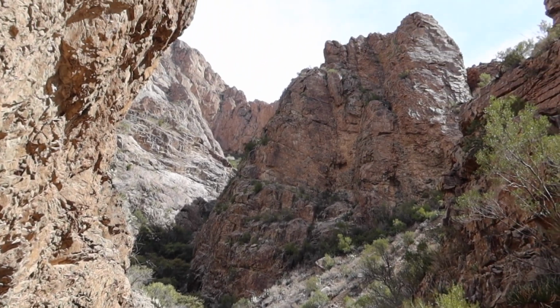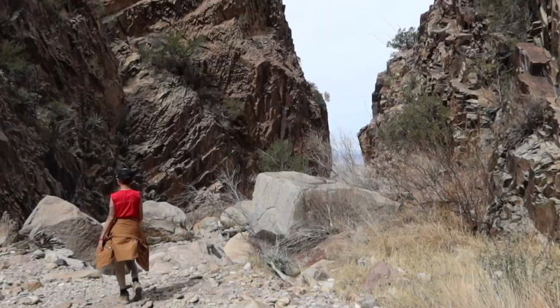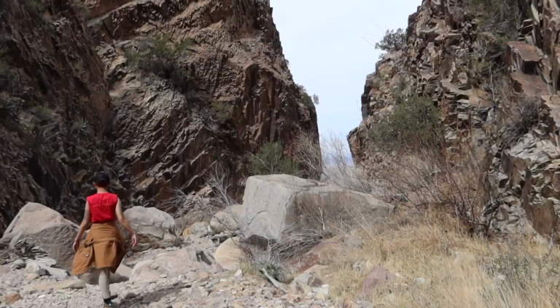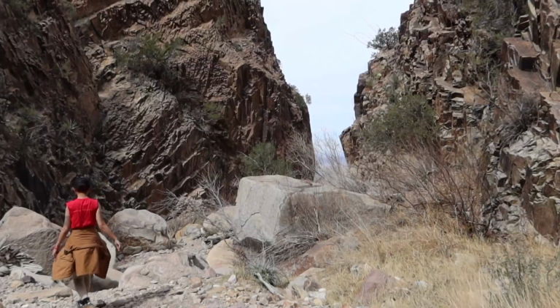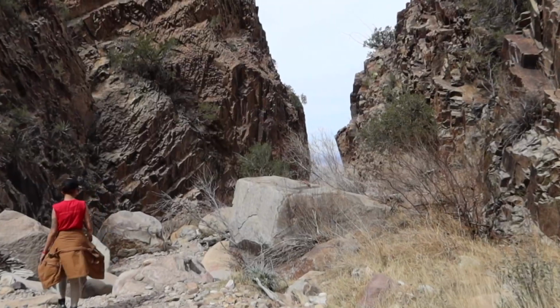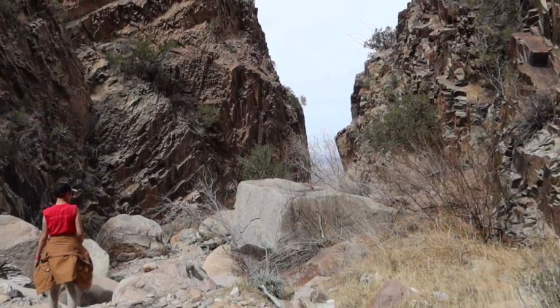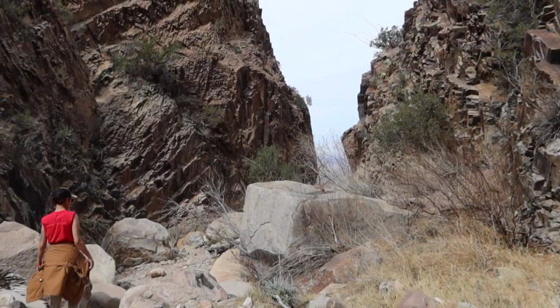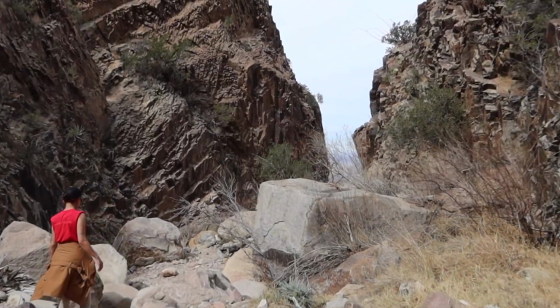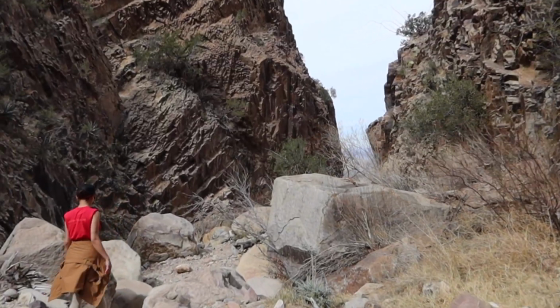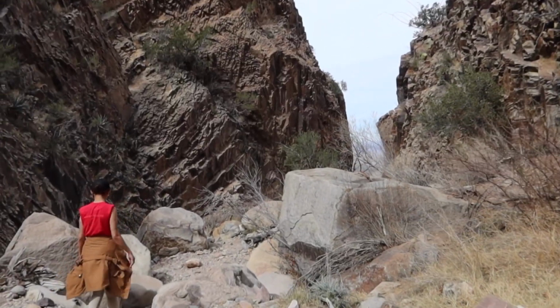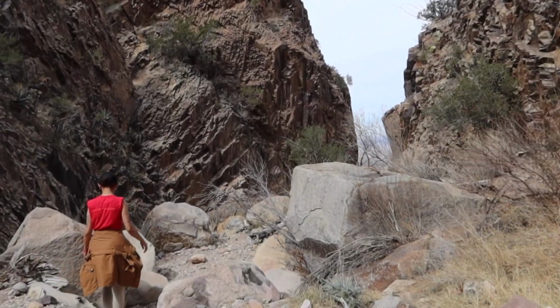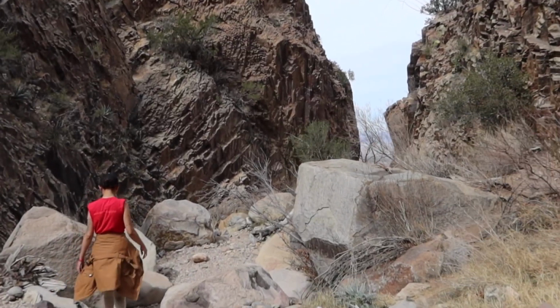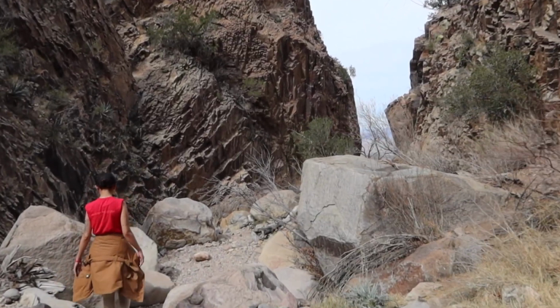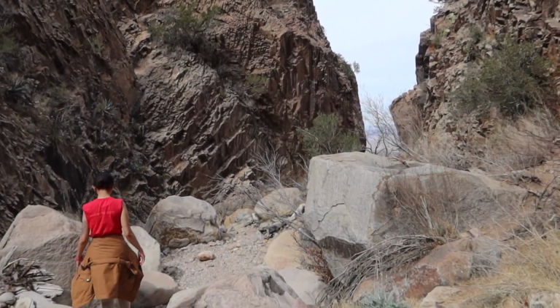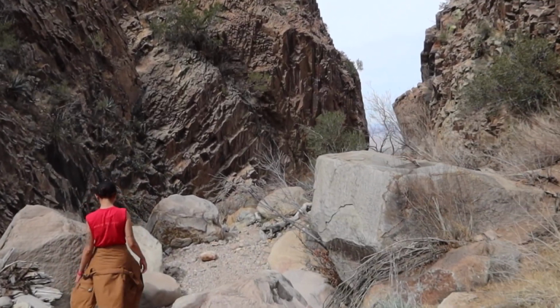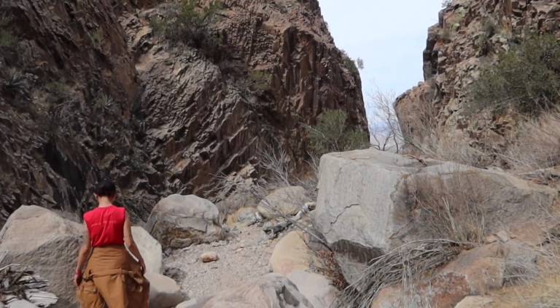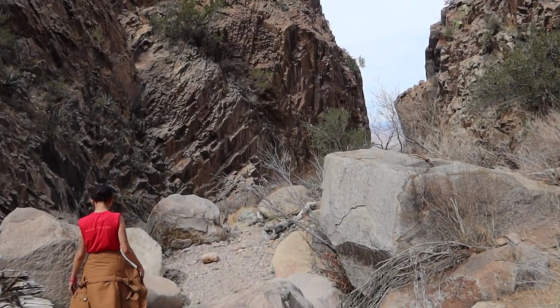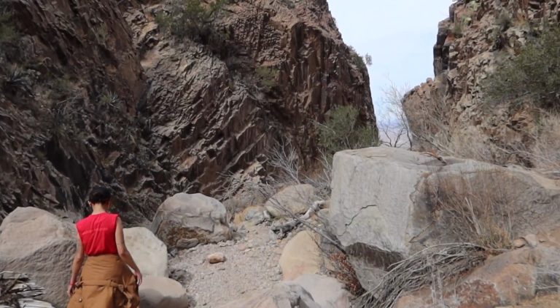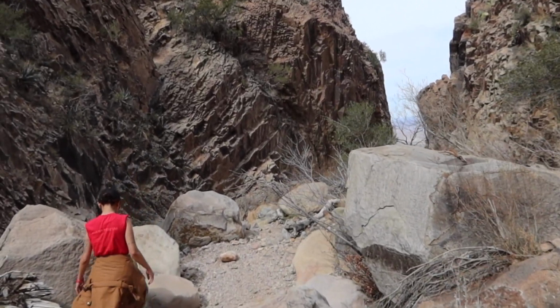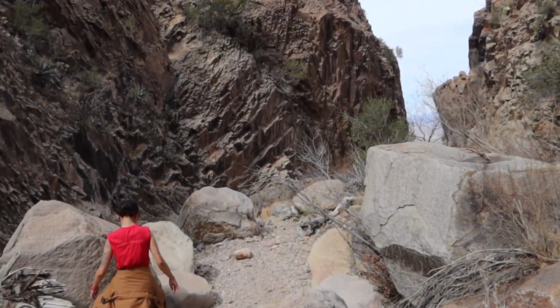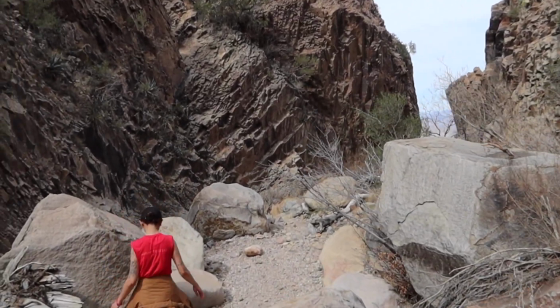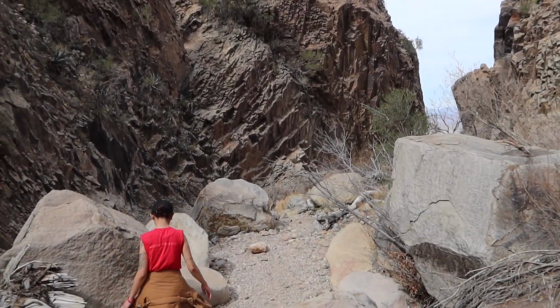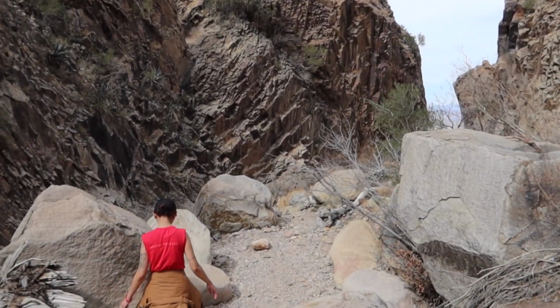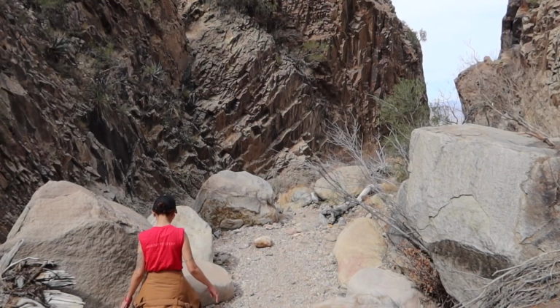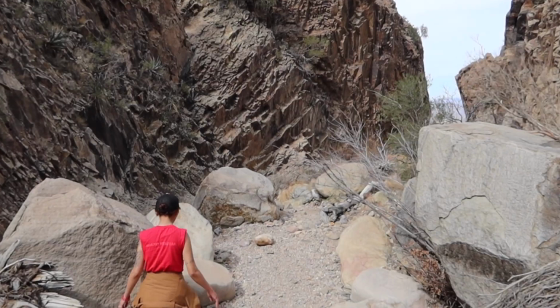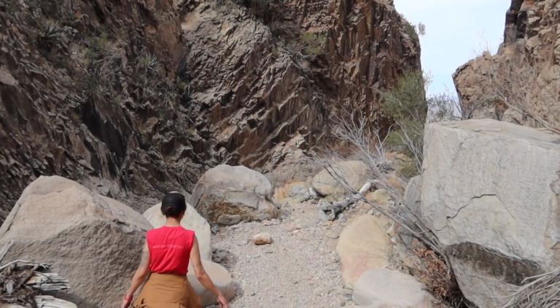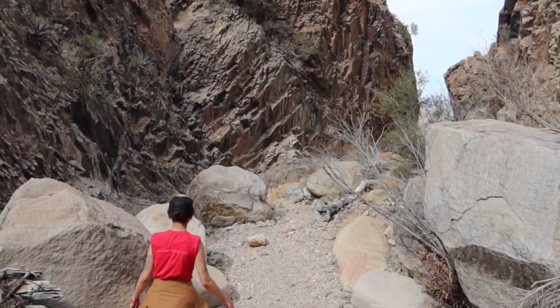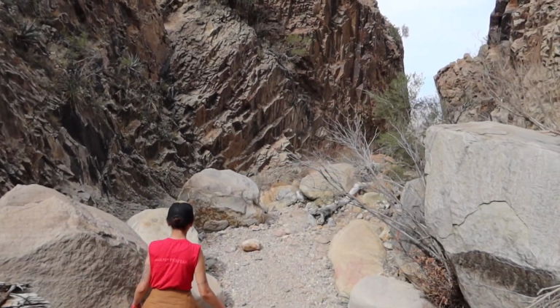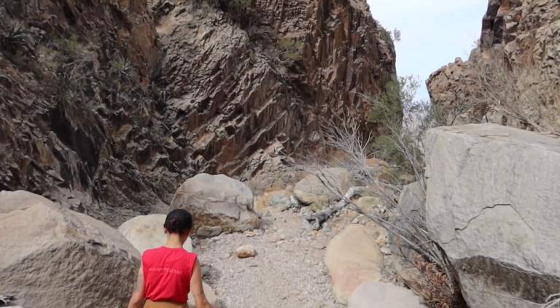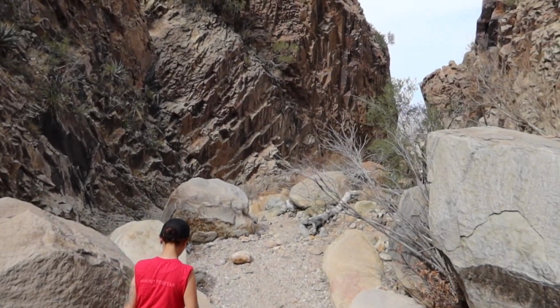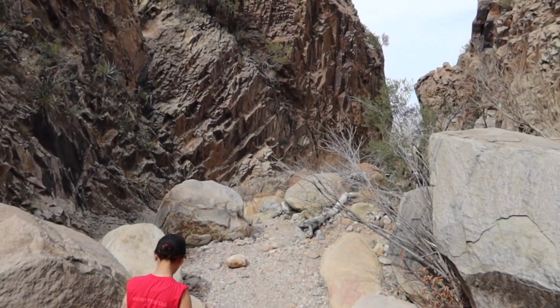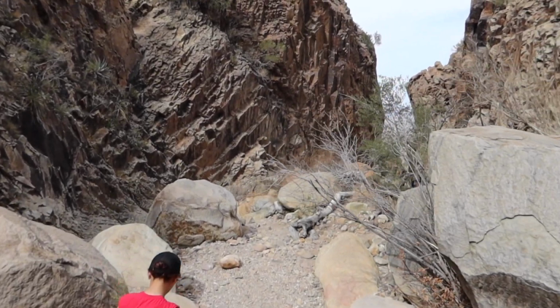We are almost there. You can see the opening that they call the Window. It looks out onto the Chihuahua Desert.